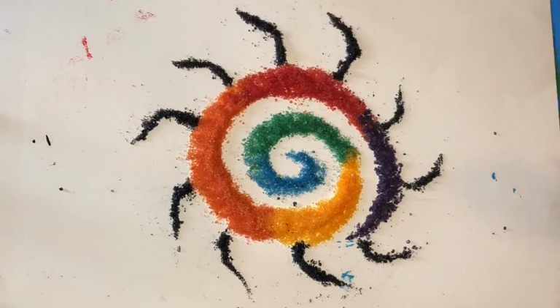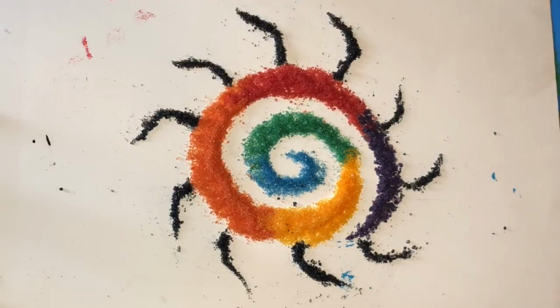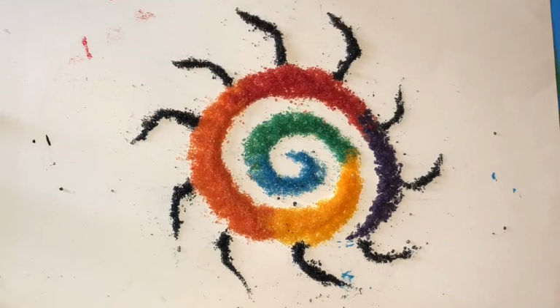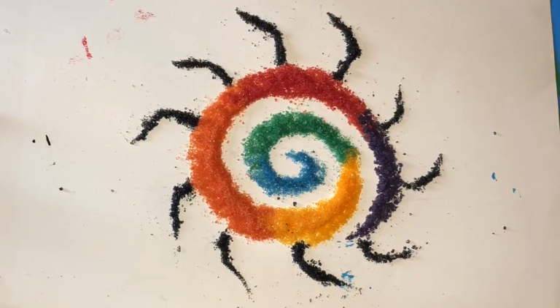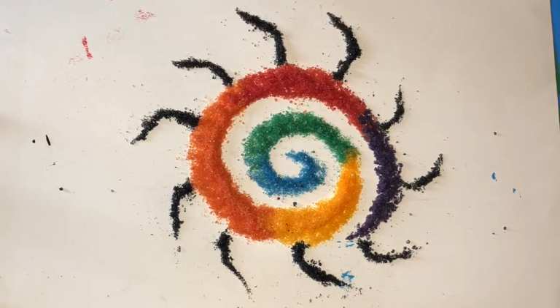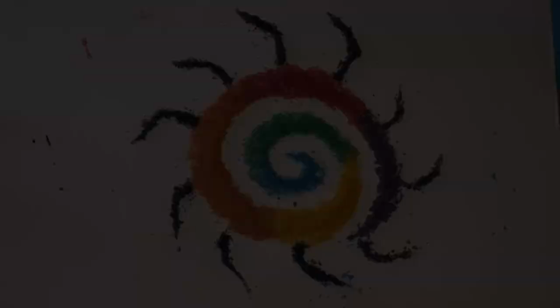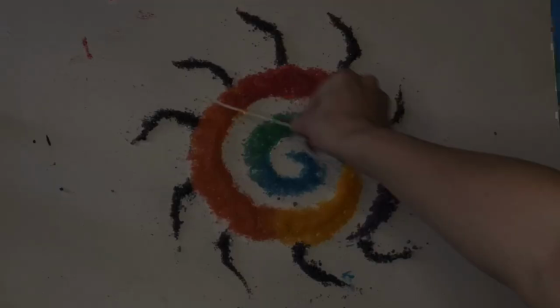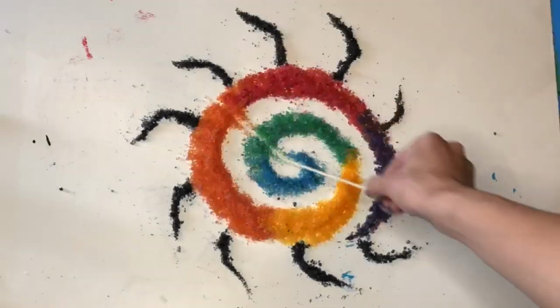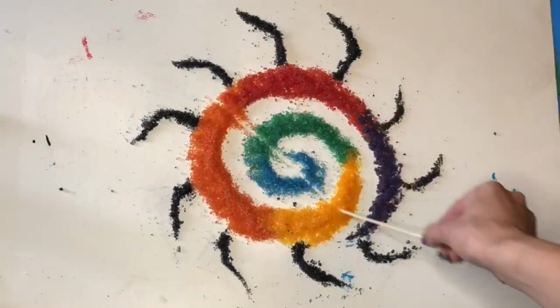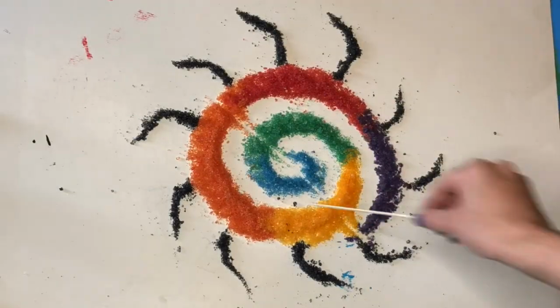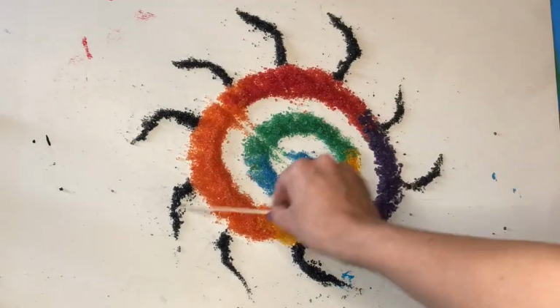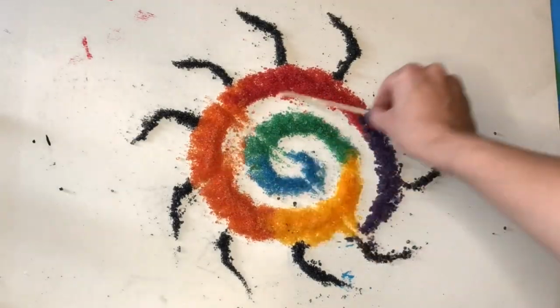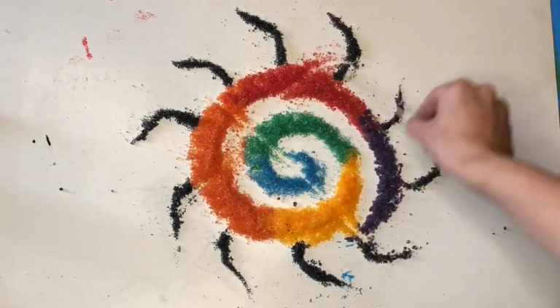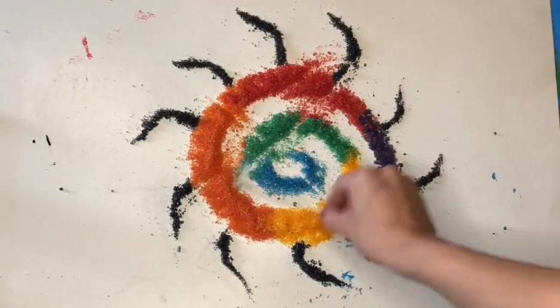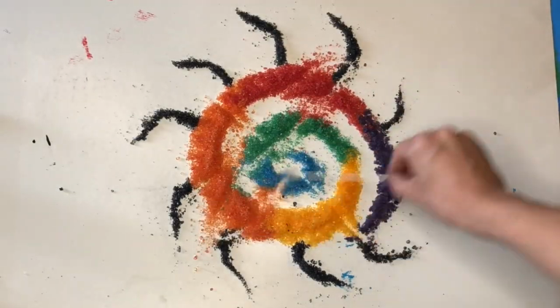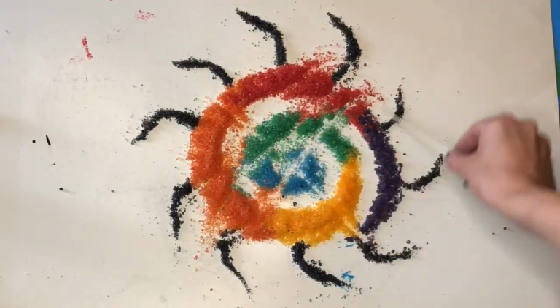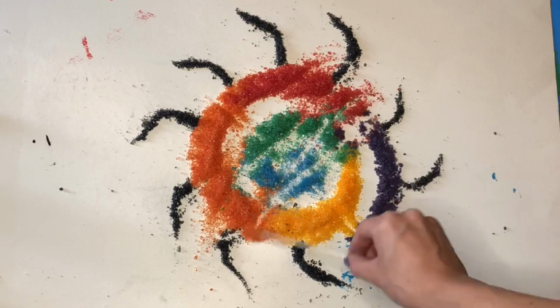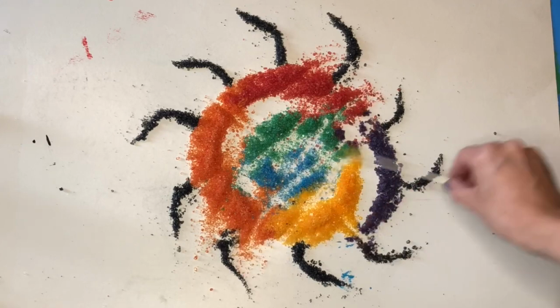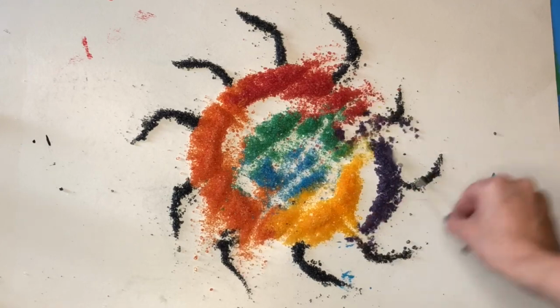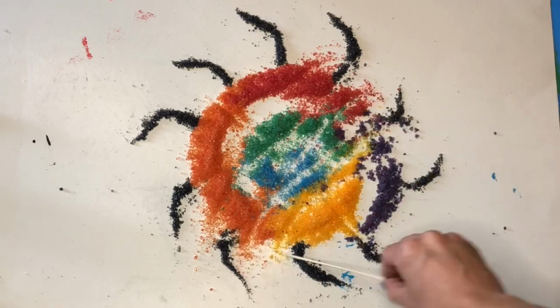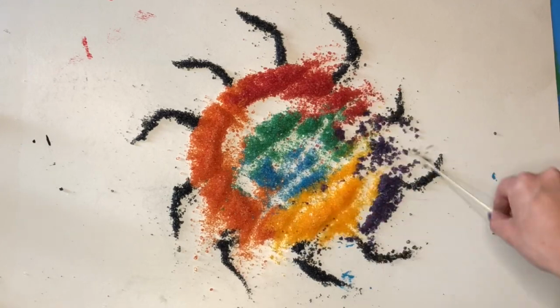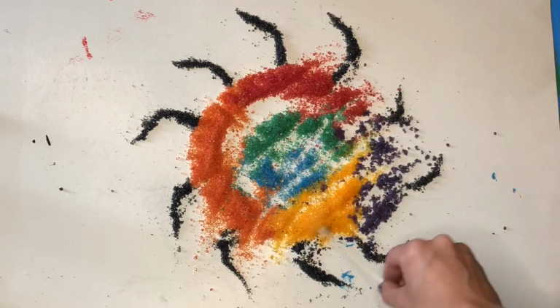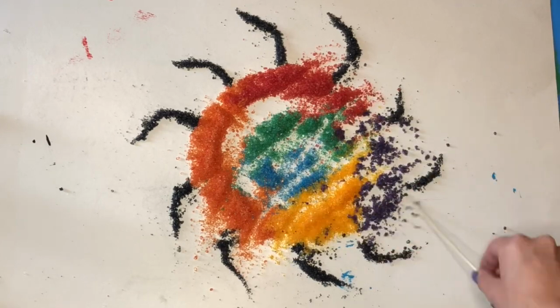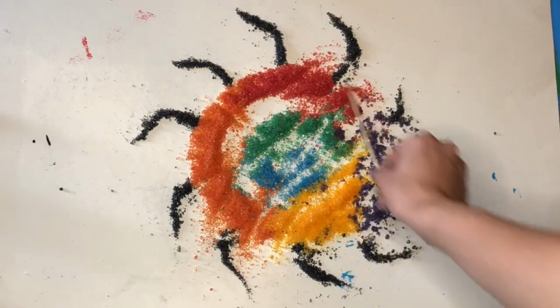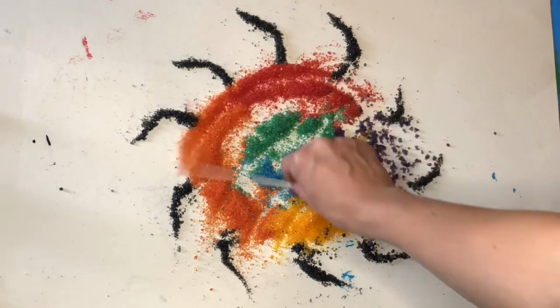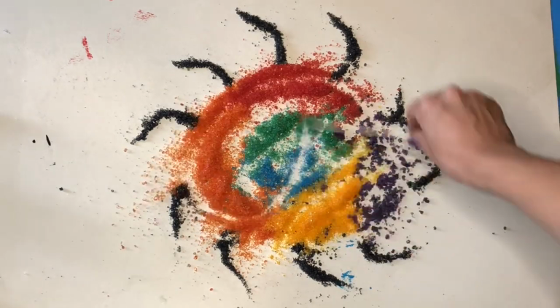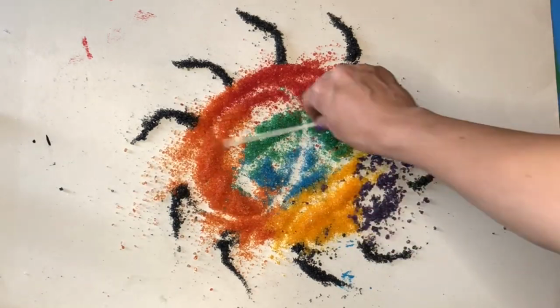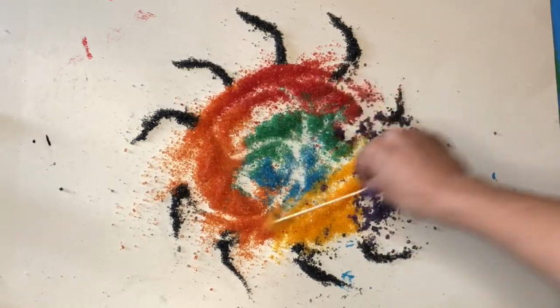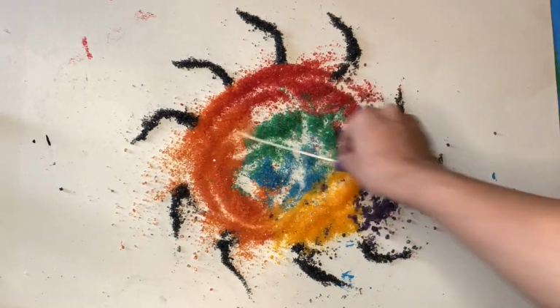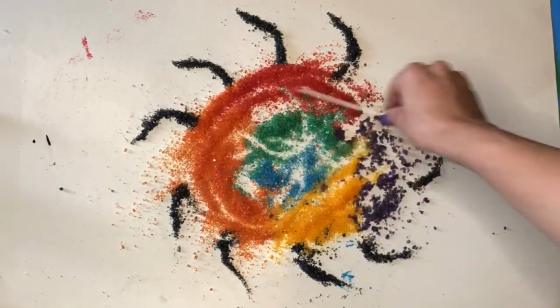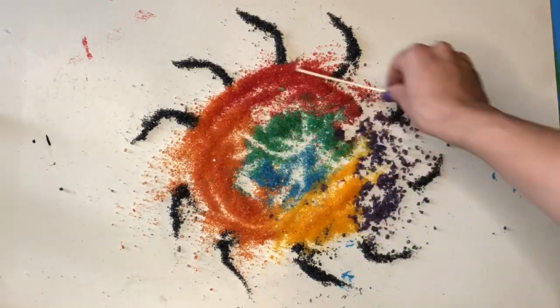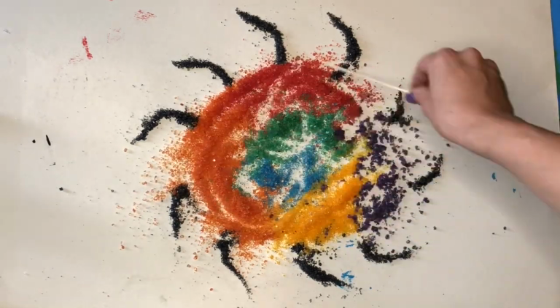After I was done making my different designs, I then decided I was going to destroy it by mixing all the colors together and seeing what would happen.